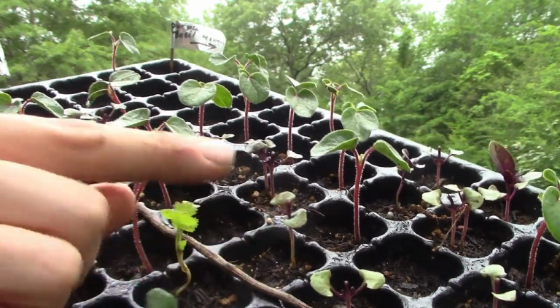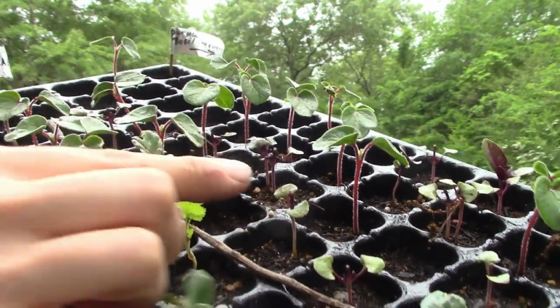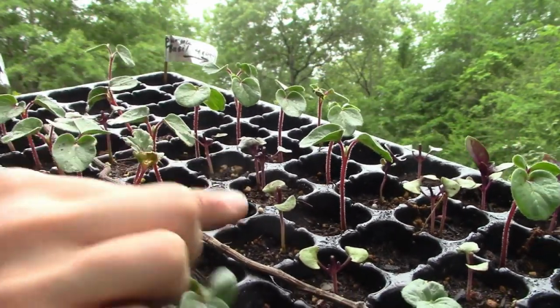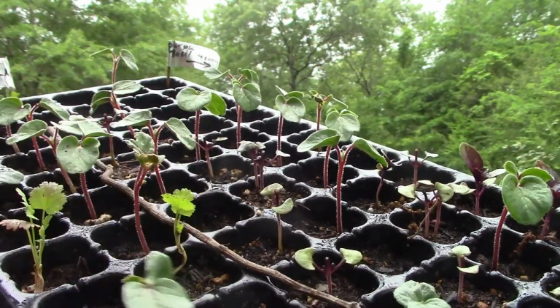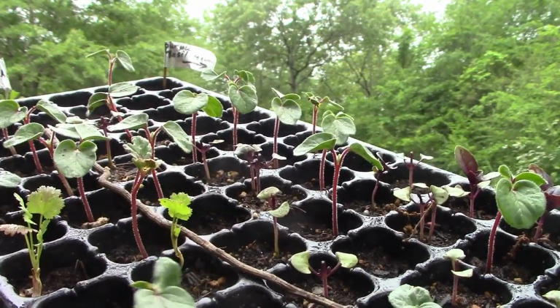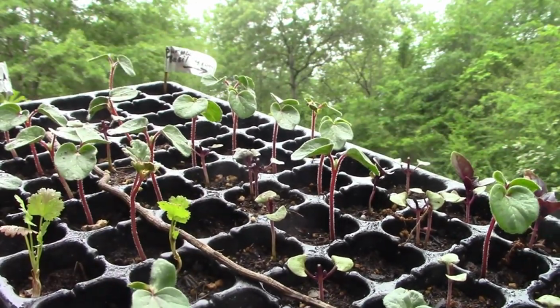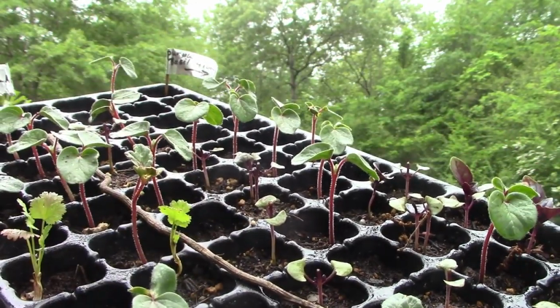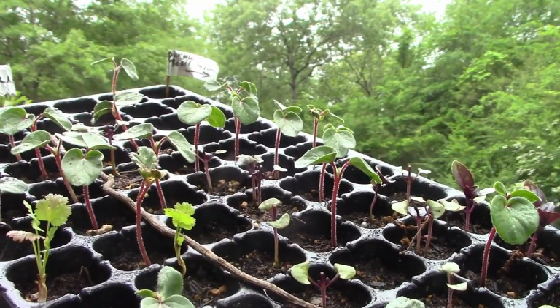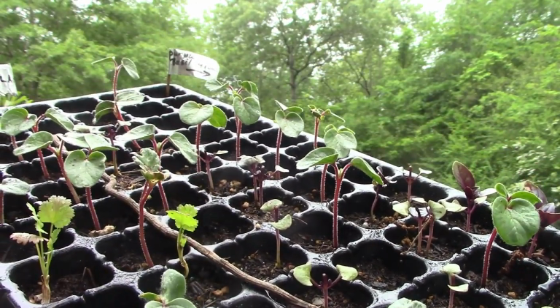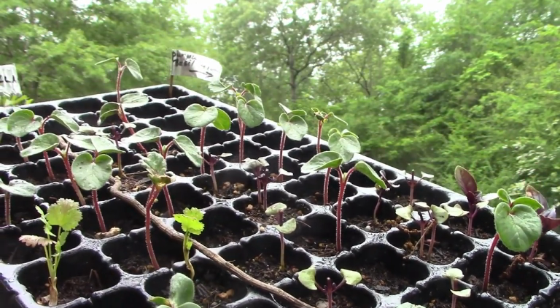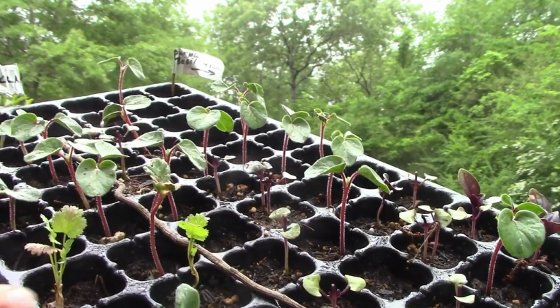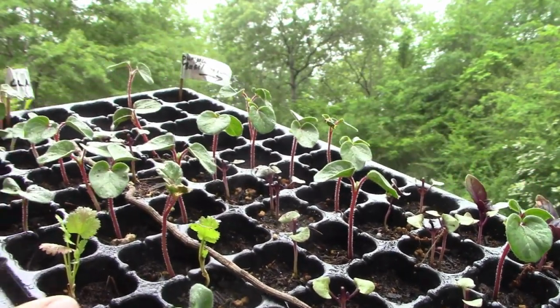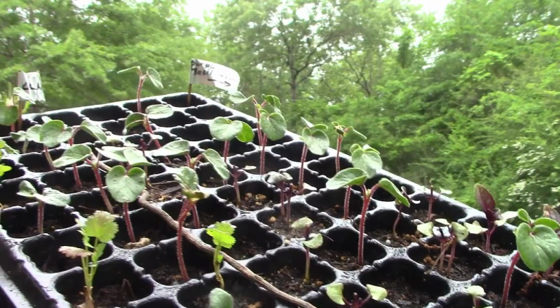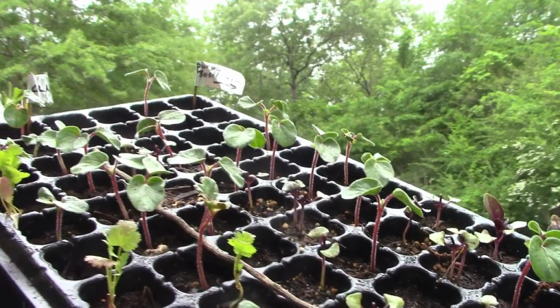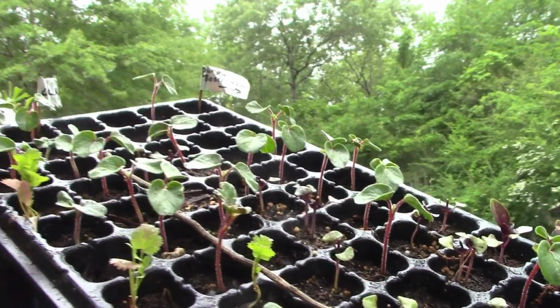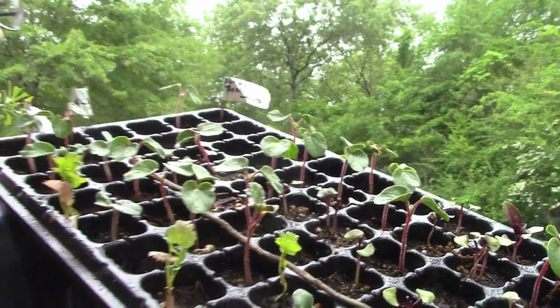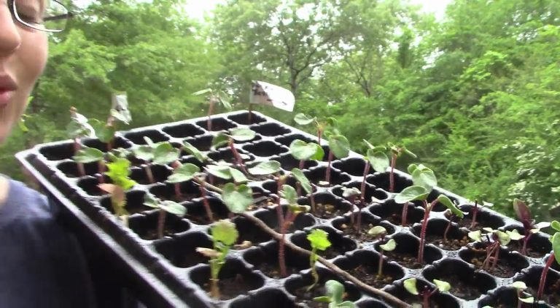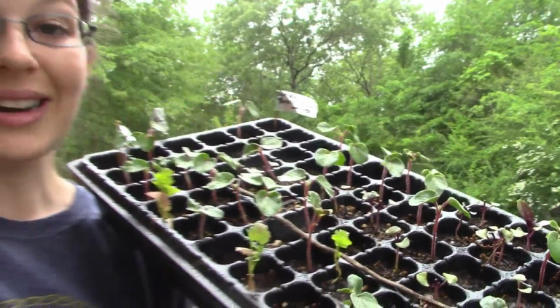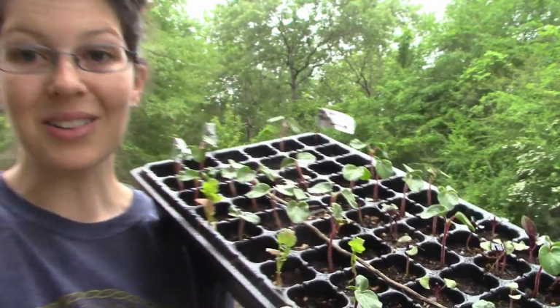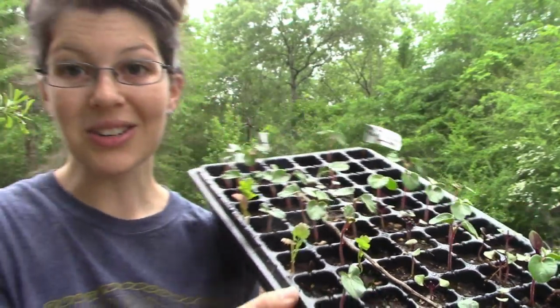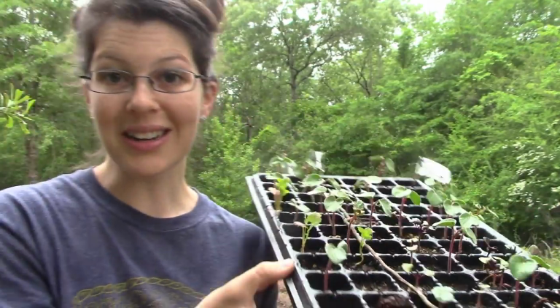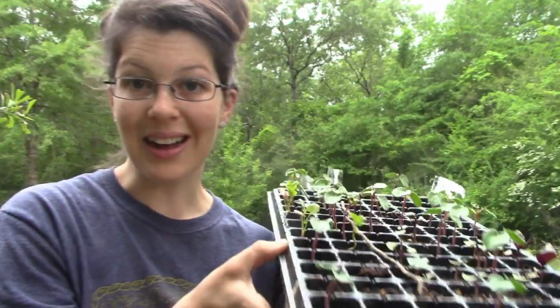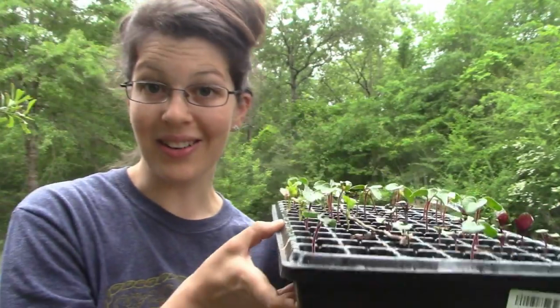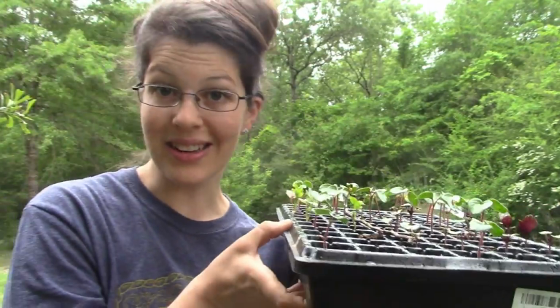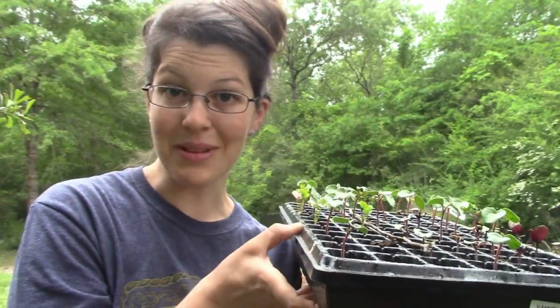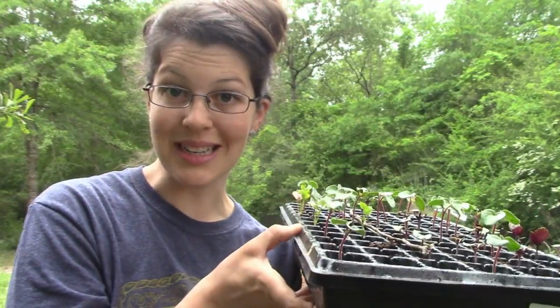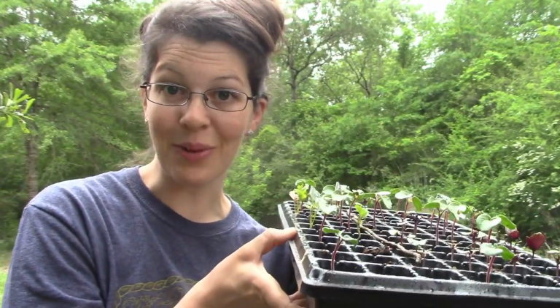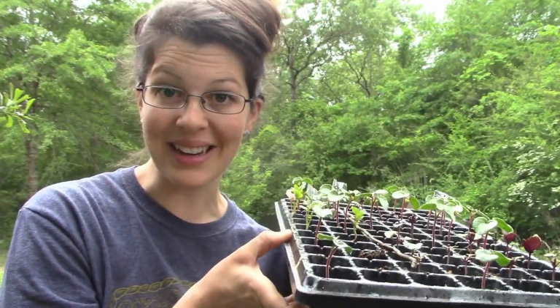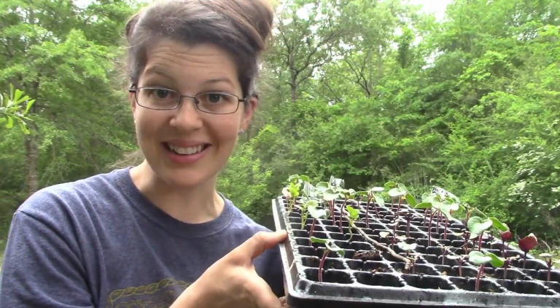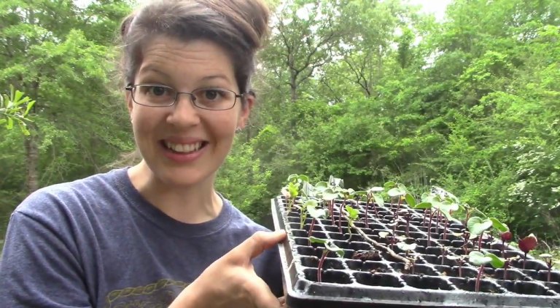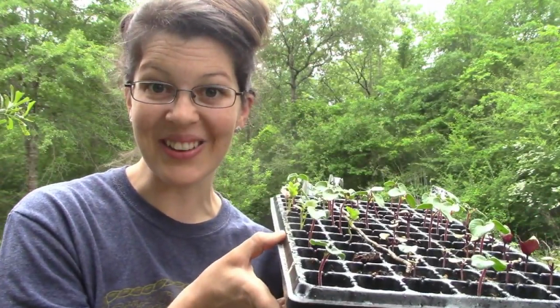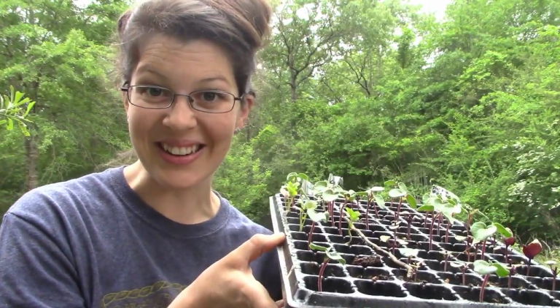If you want to know more about basil, I've got a video you guys can check out. Right now, Sunshine and I are going to get busy planting in the garden.